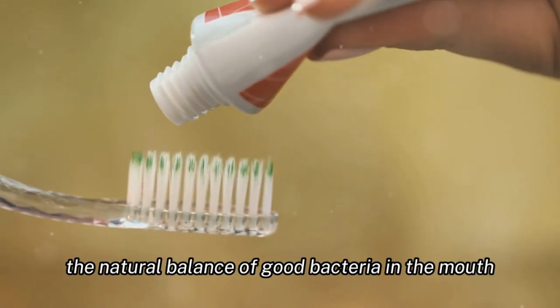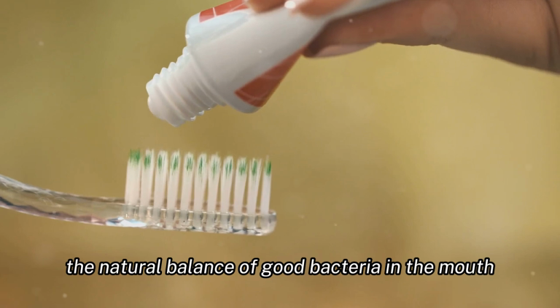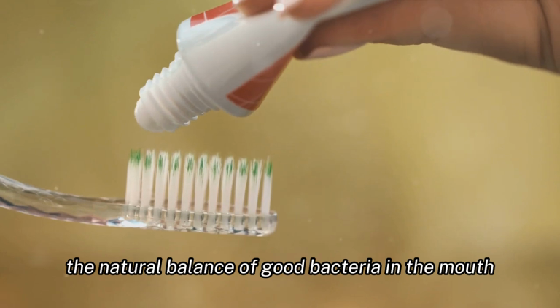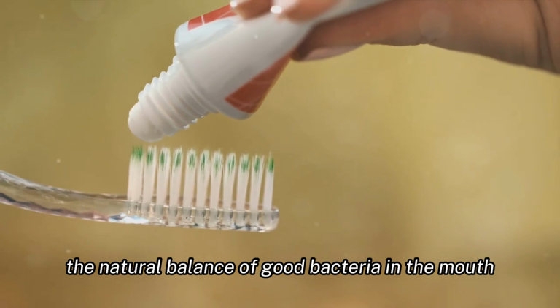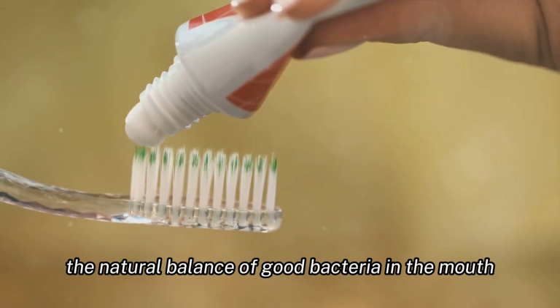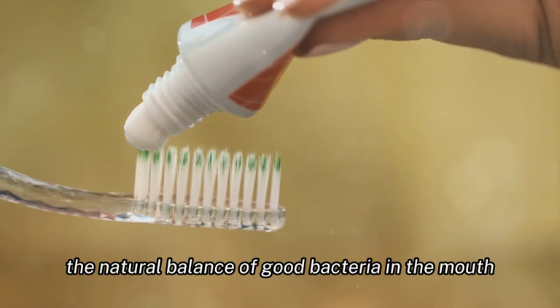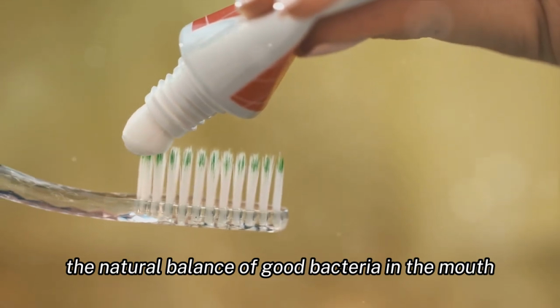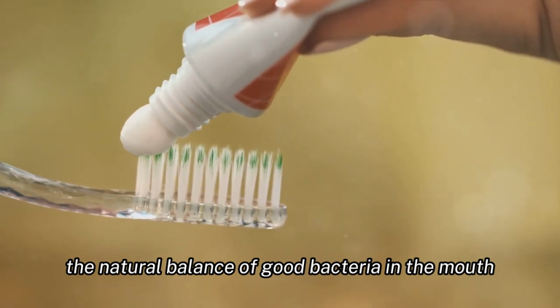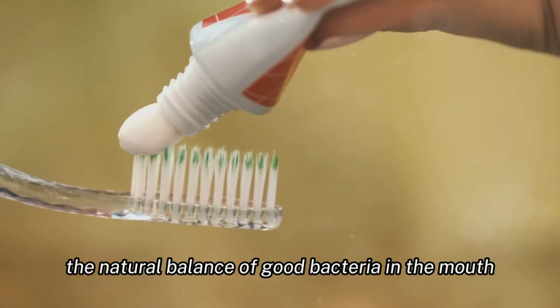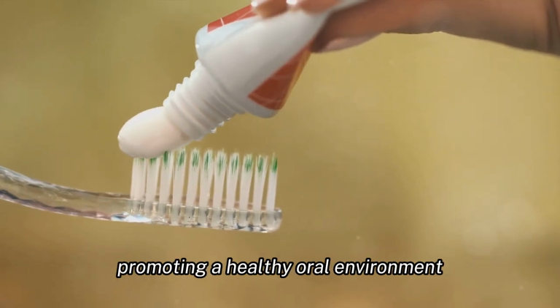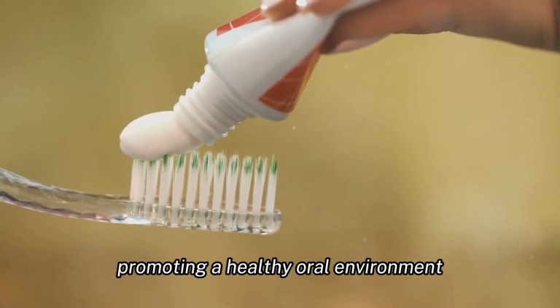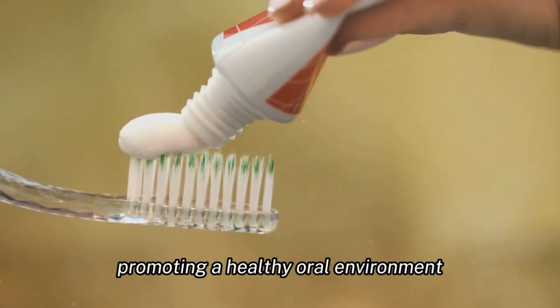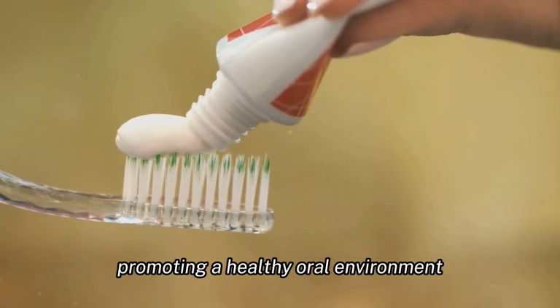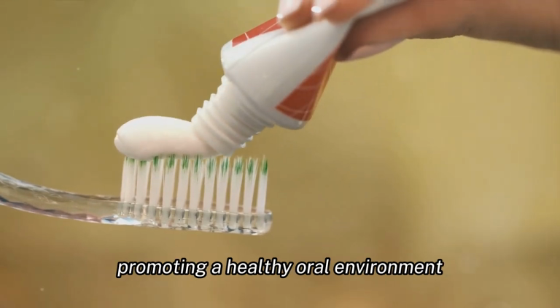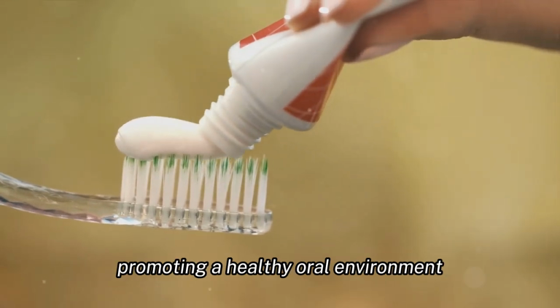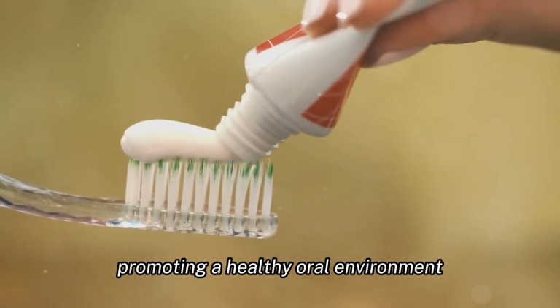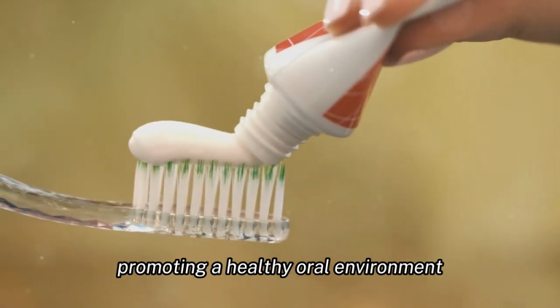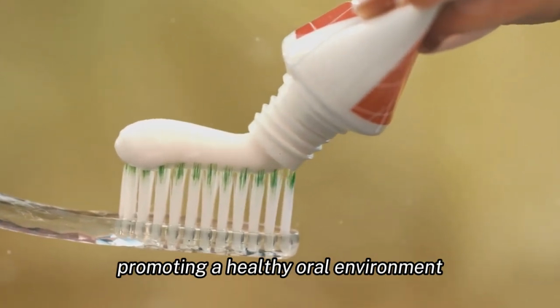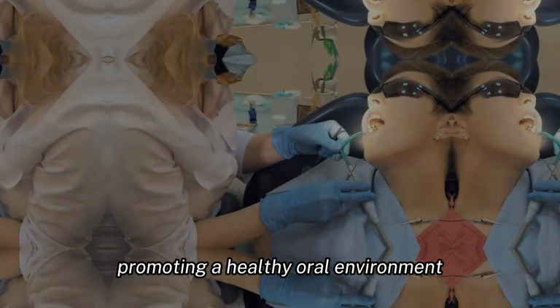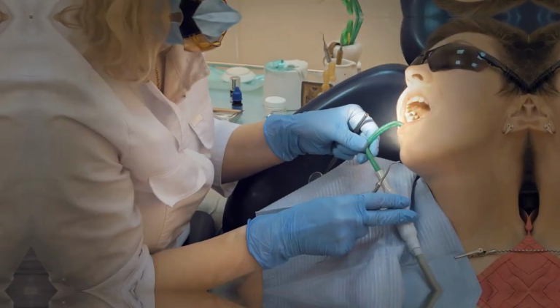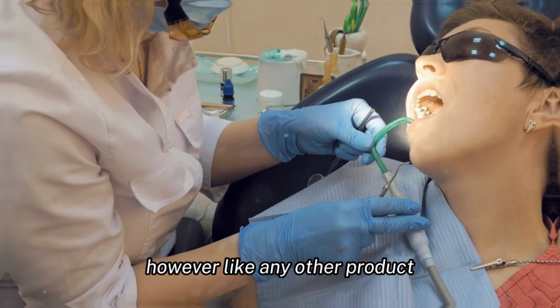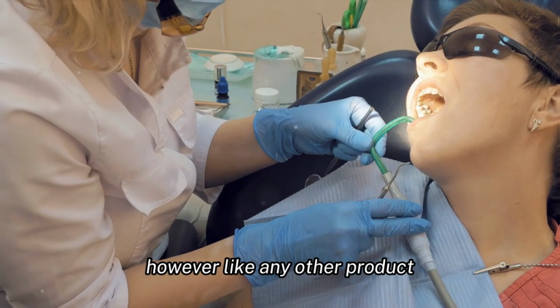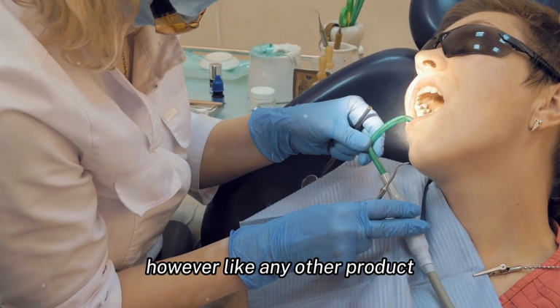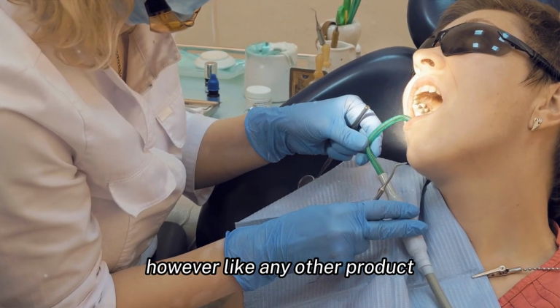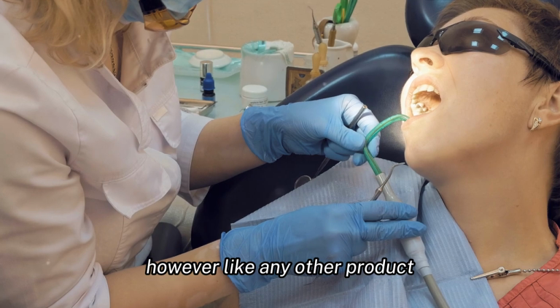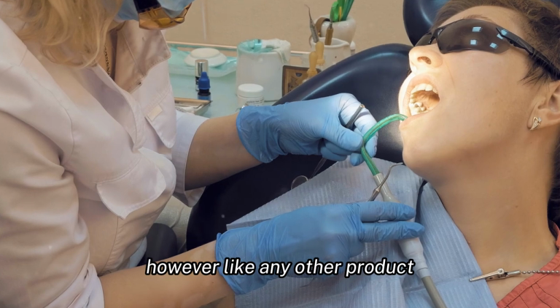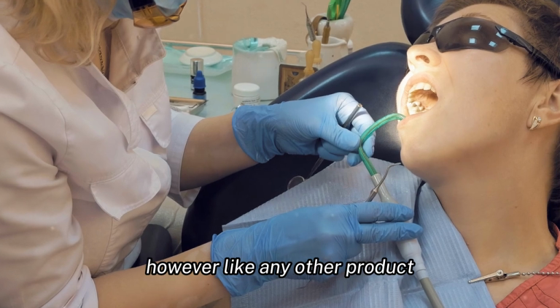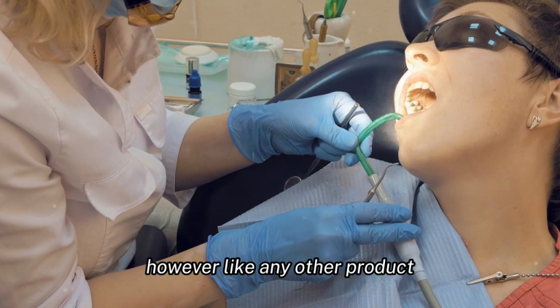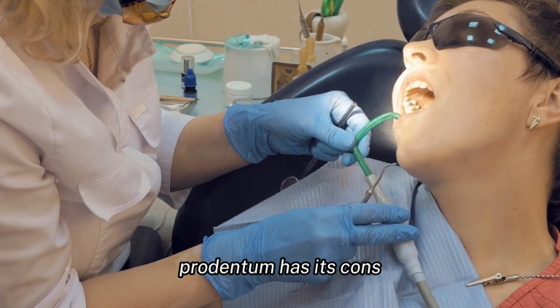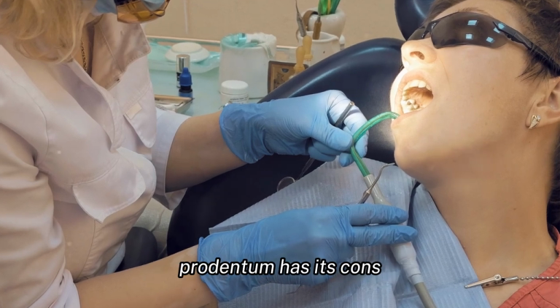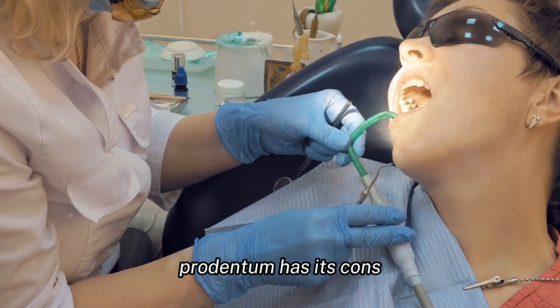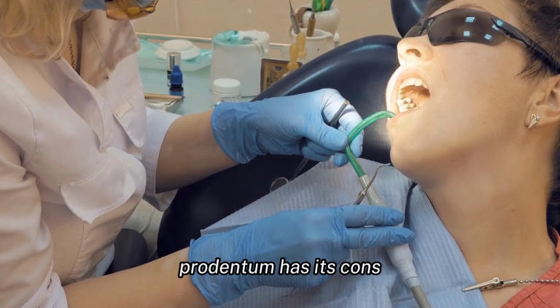They work together to support the natural balance of good bacteria in the mouth, promoting a healthy oral environment. However, like any other product, Prudentum has its cons.